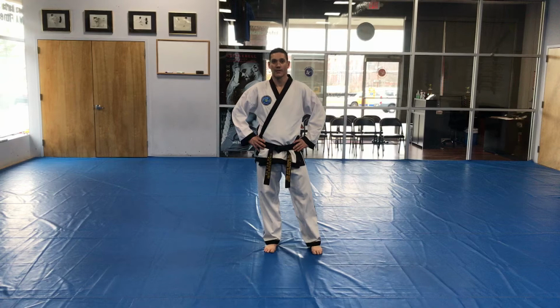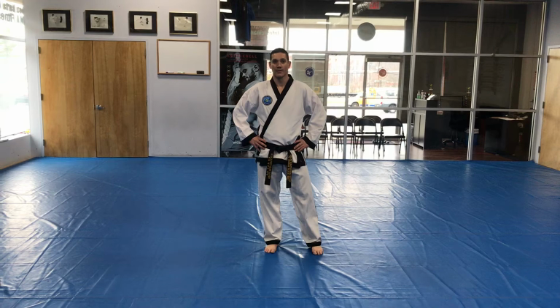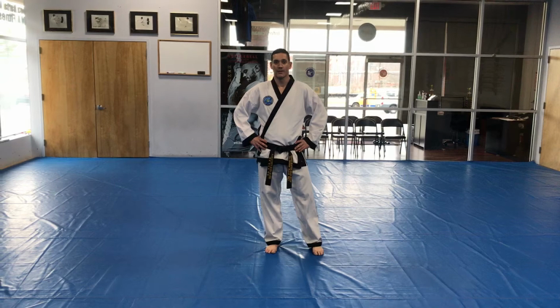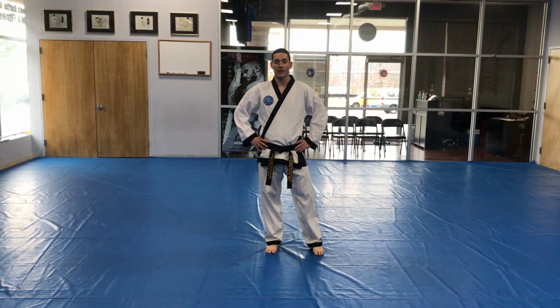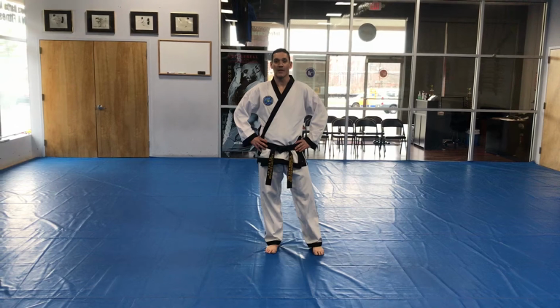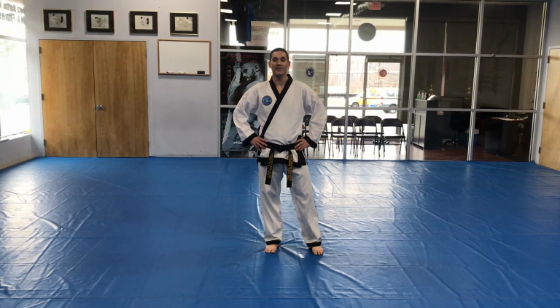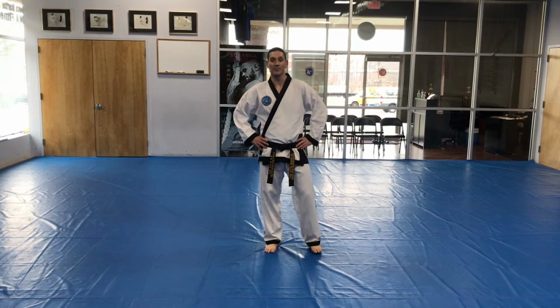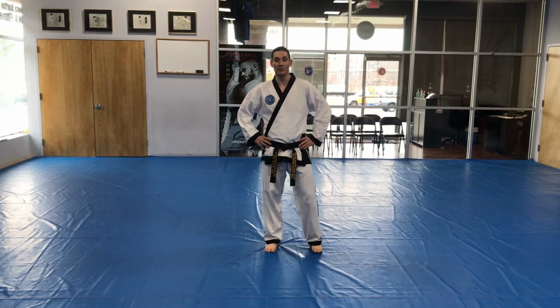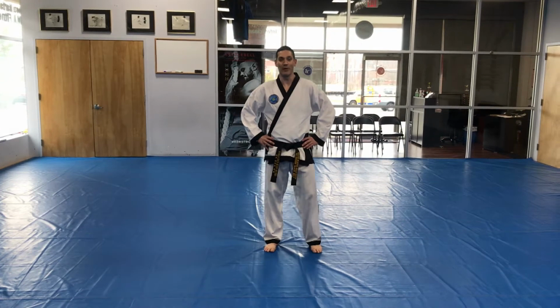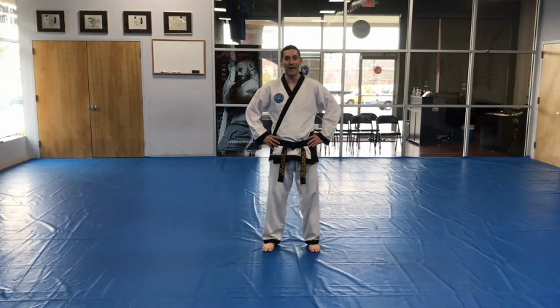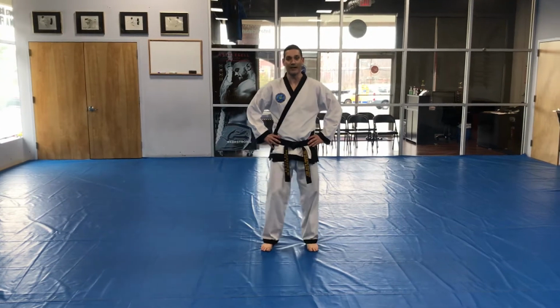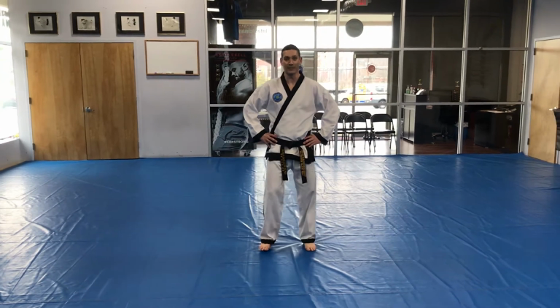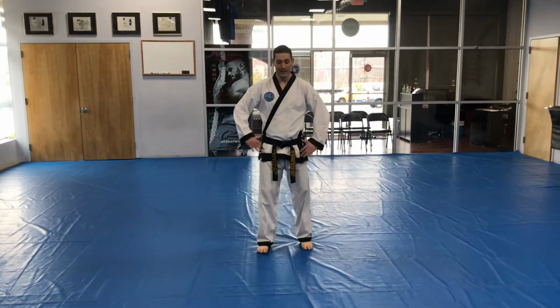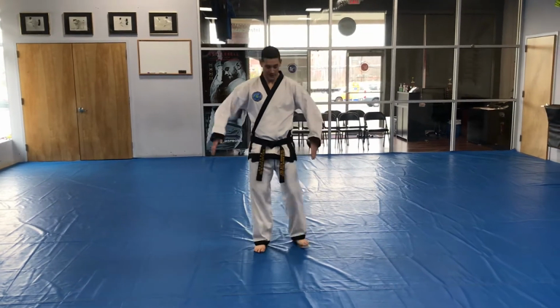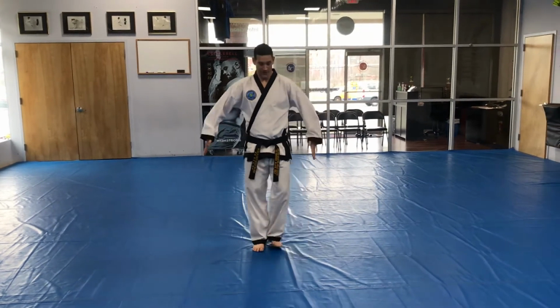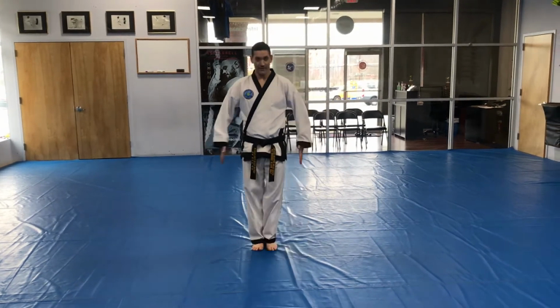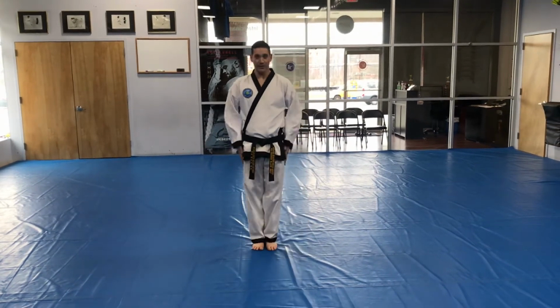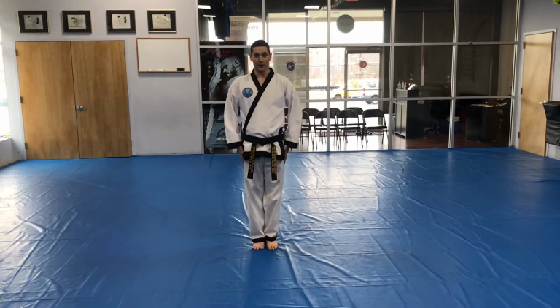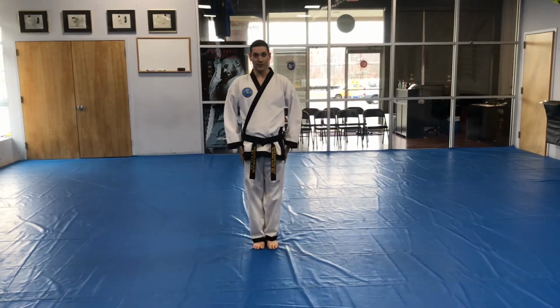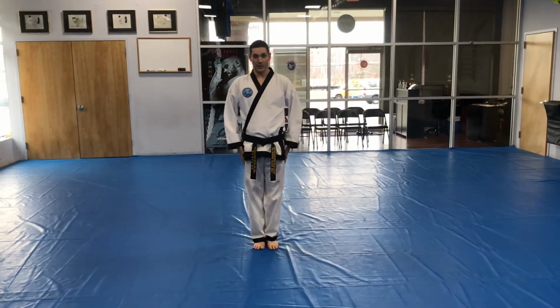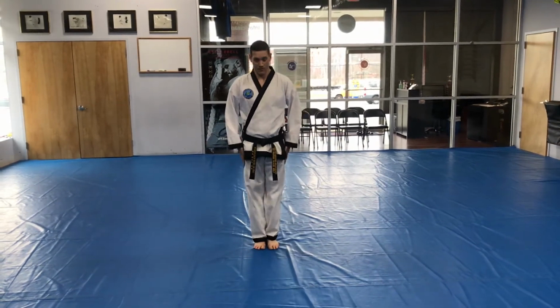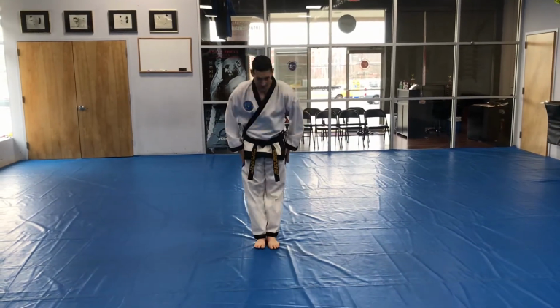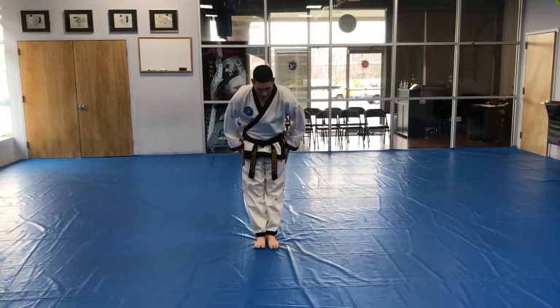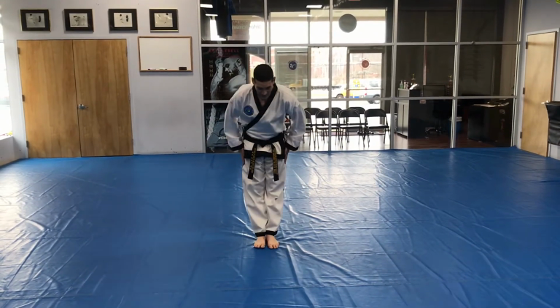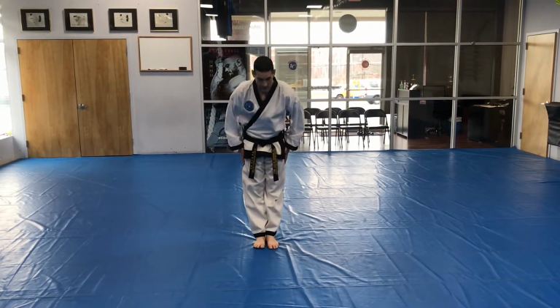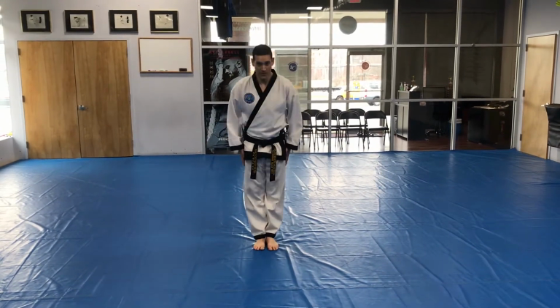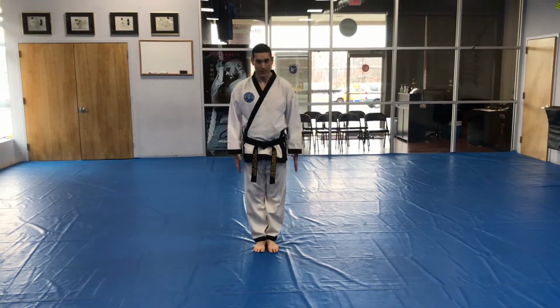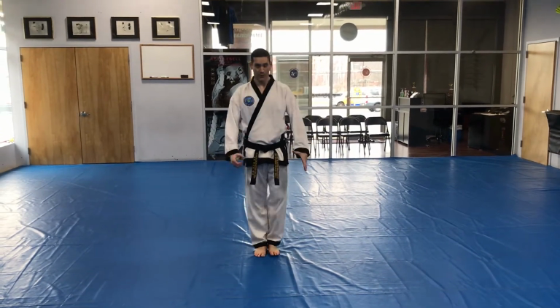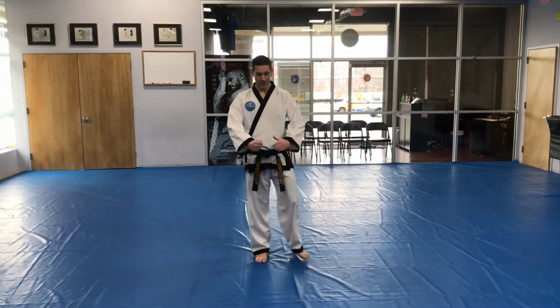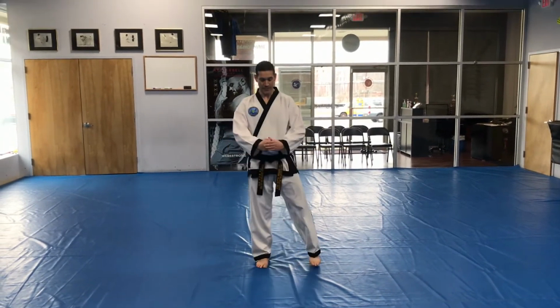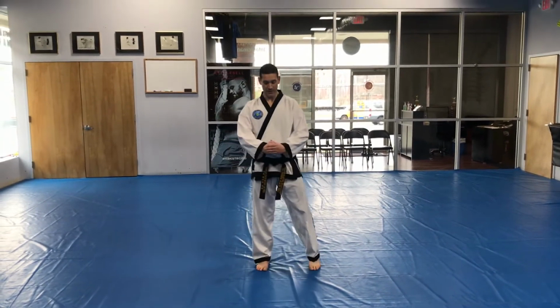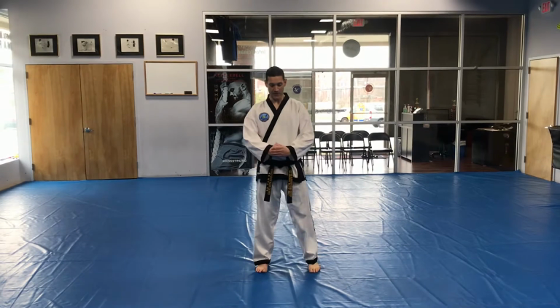Okay, this is the blue belt pattern. Attention, bow, ready position.